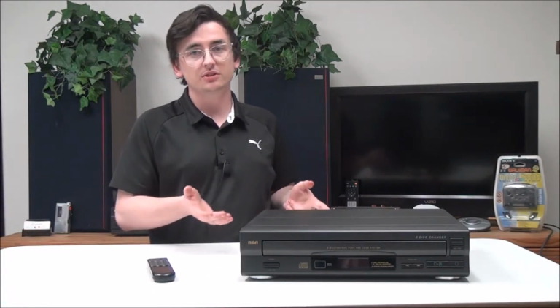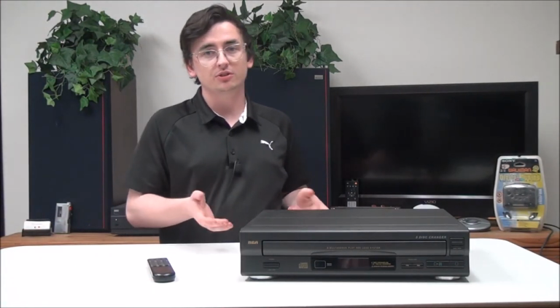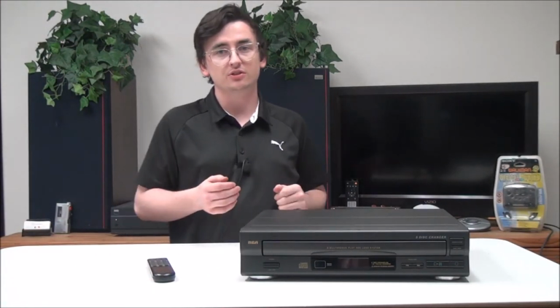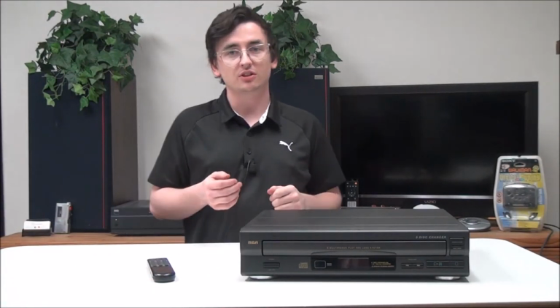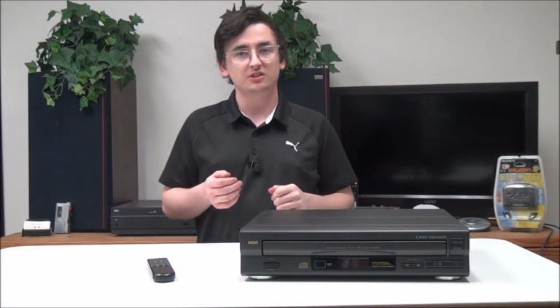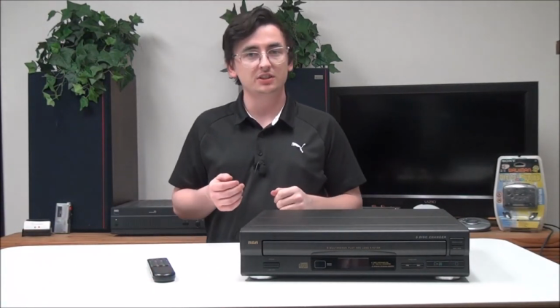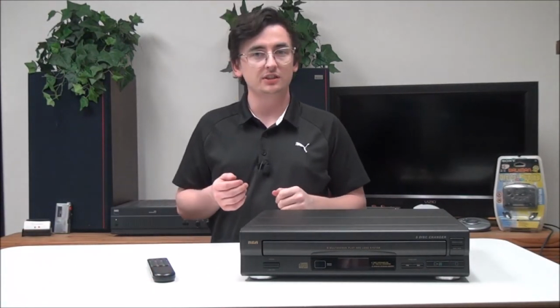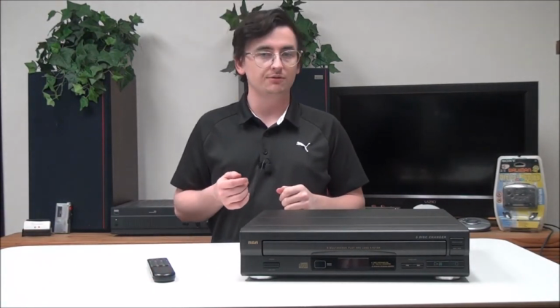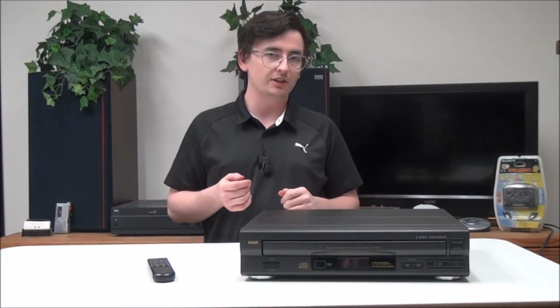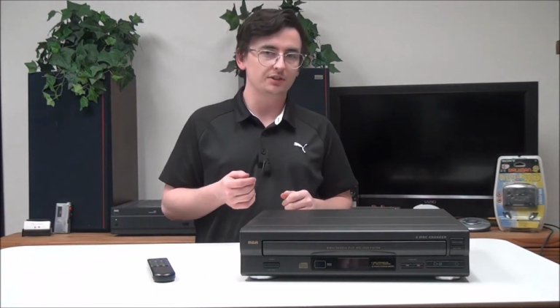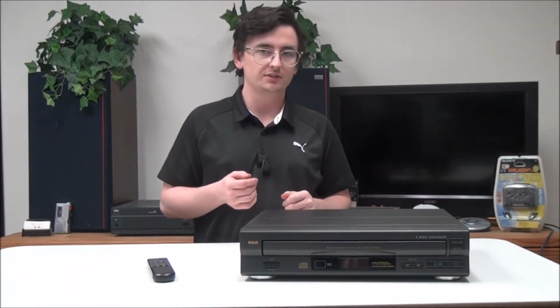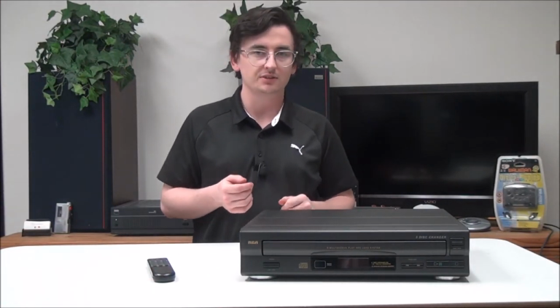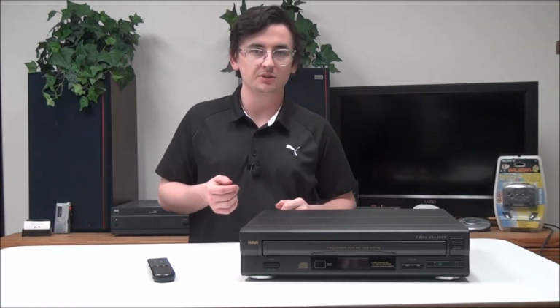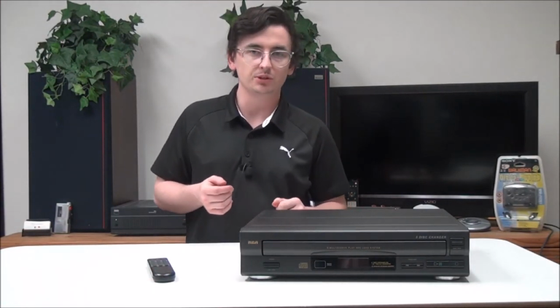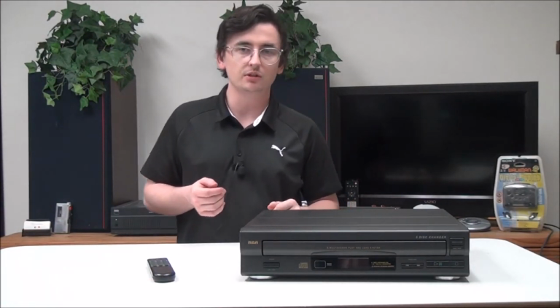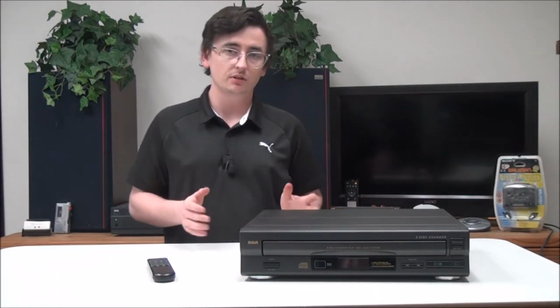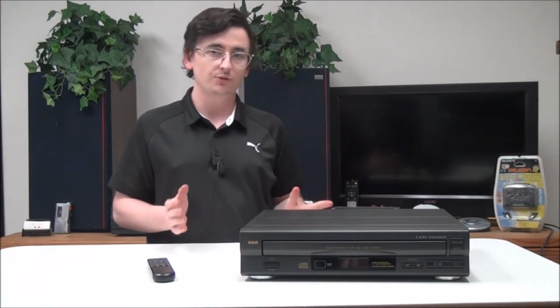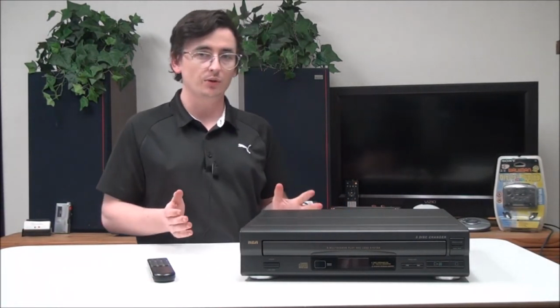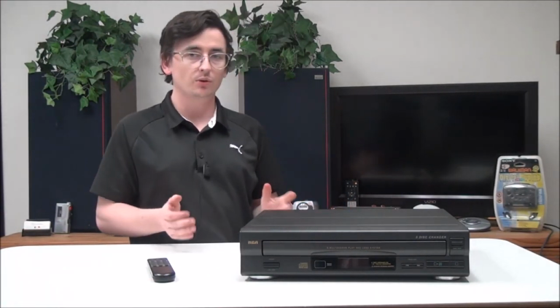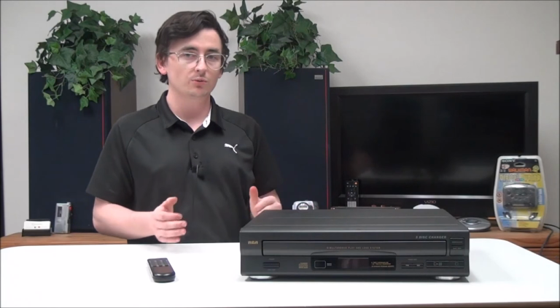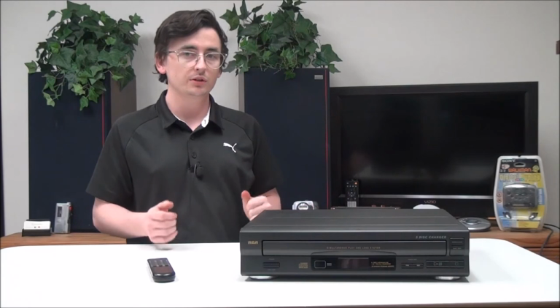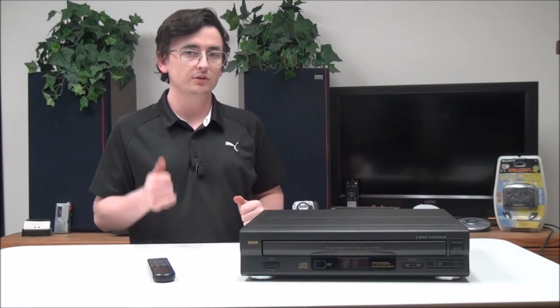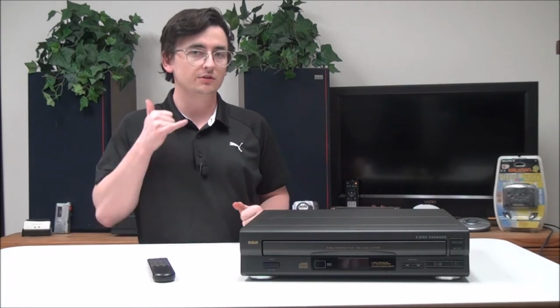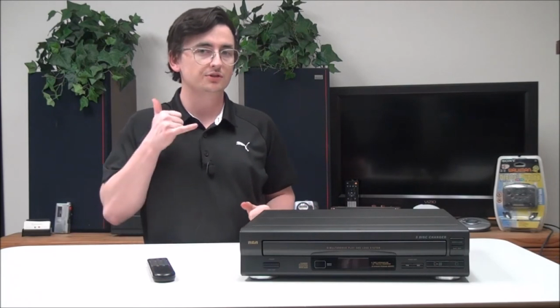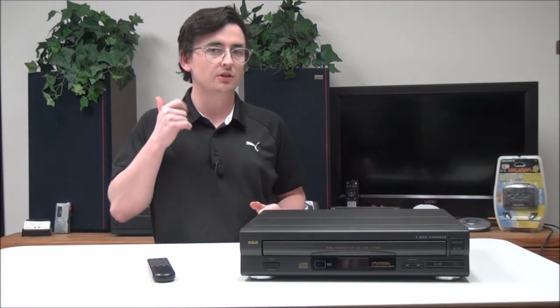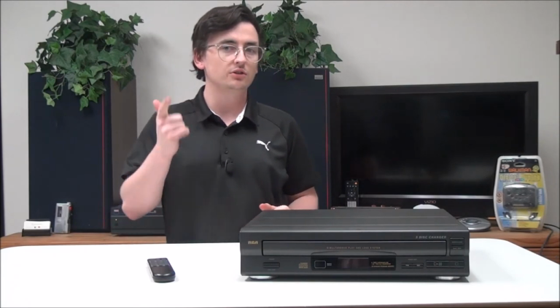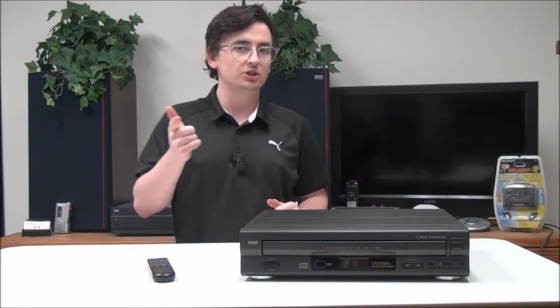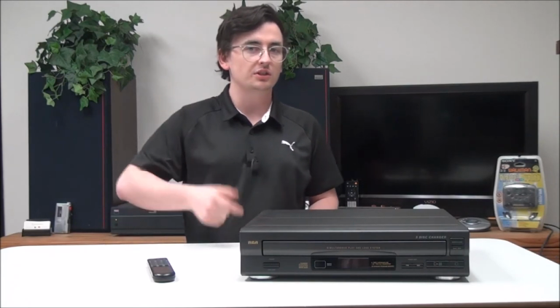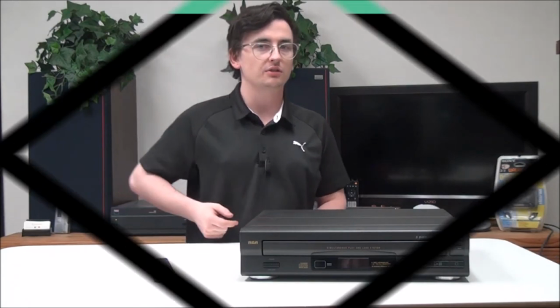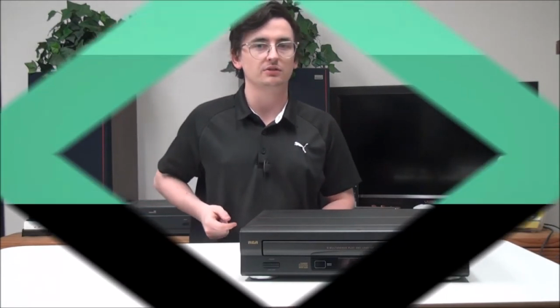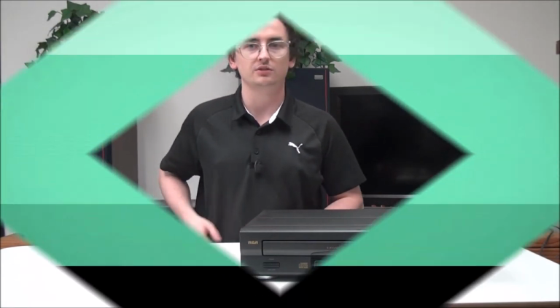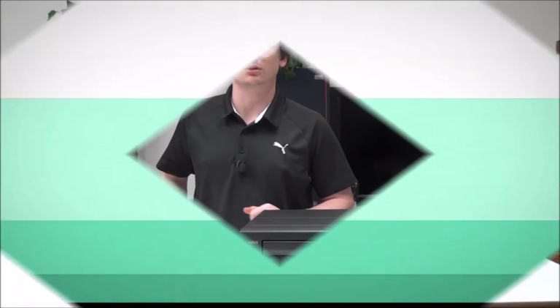That's pretty much all there is for this RCA 5-disc CD player. If you want to order one, you can give us a call or check out our online store.